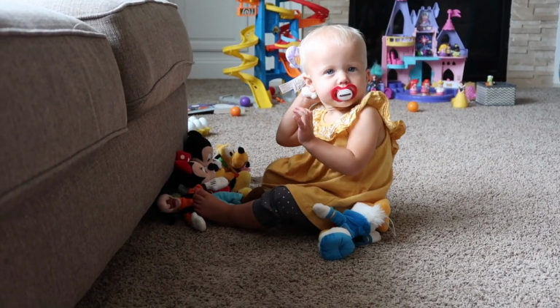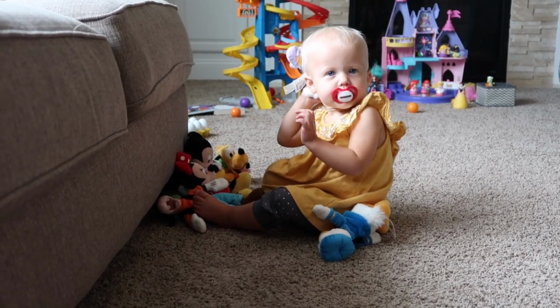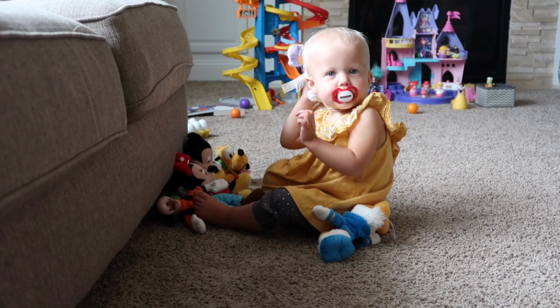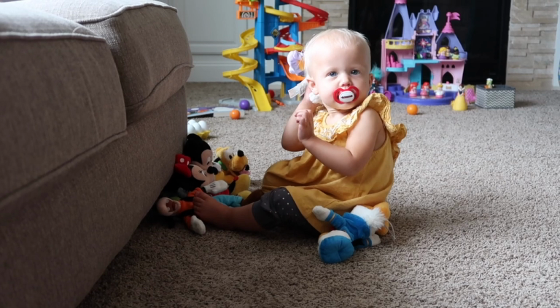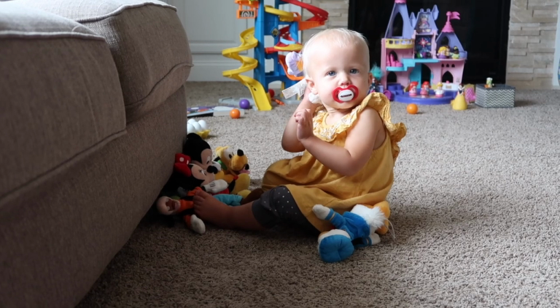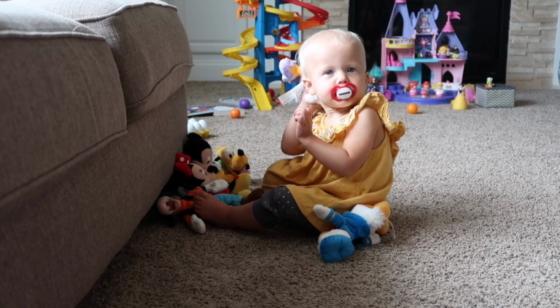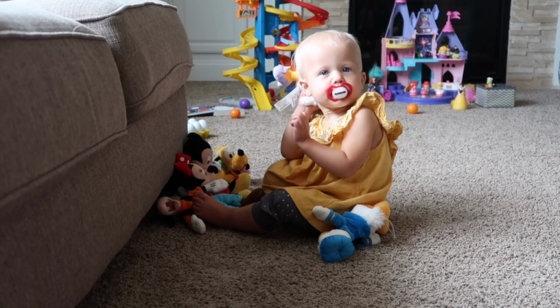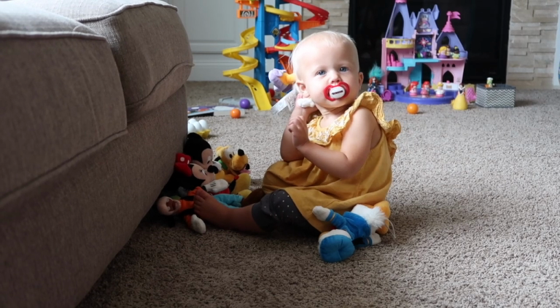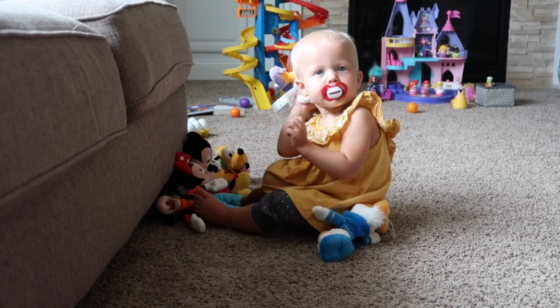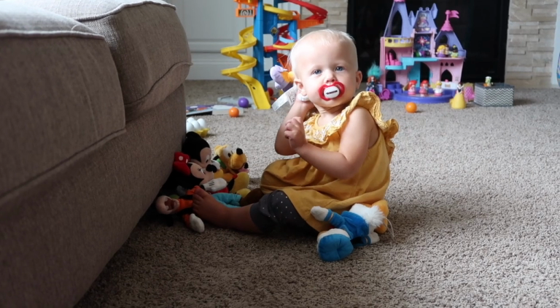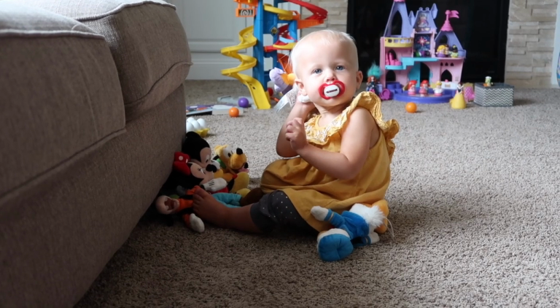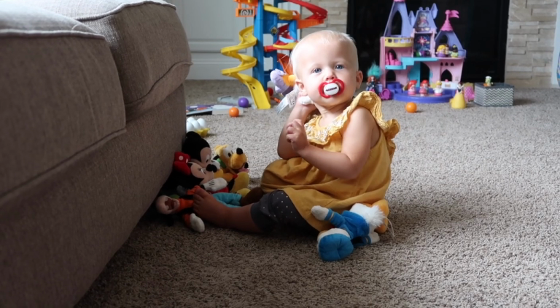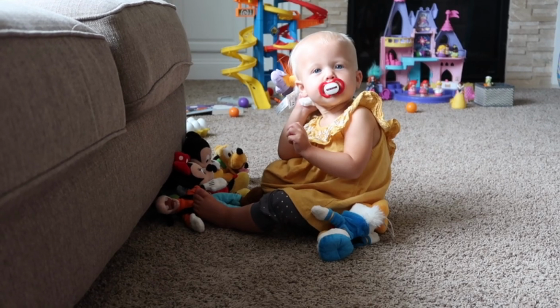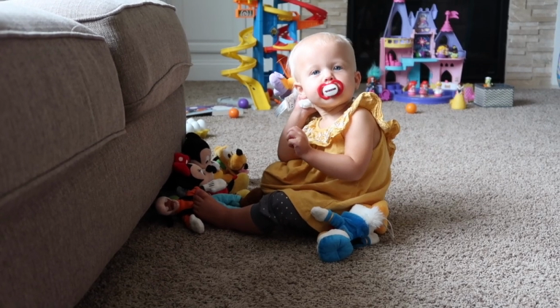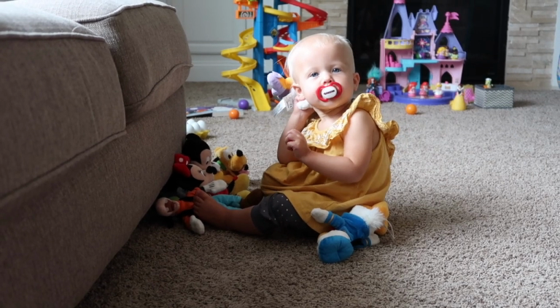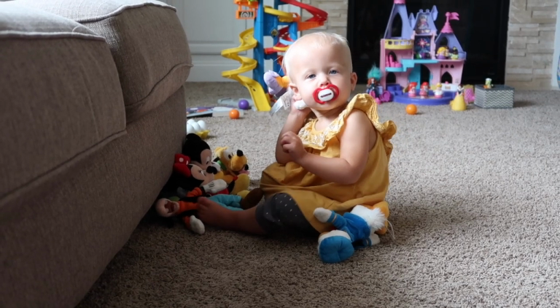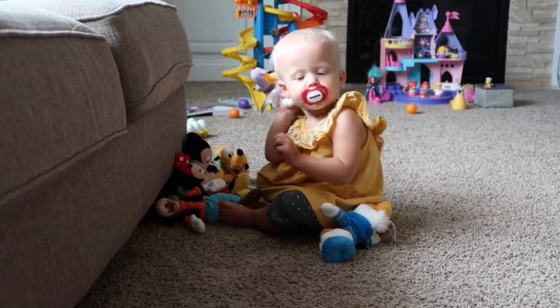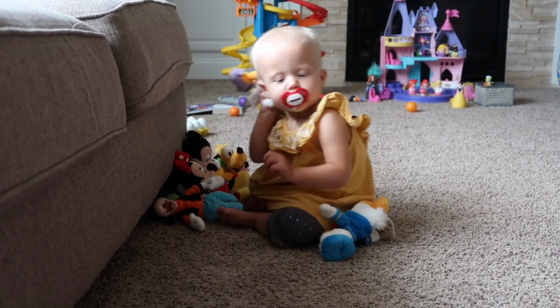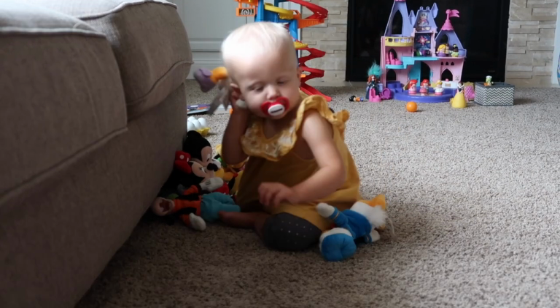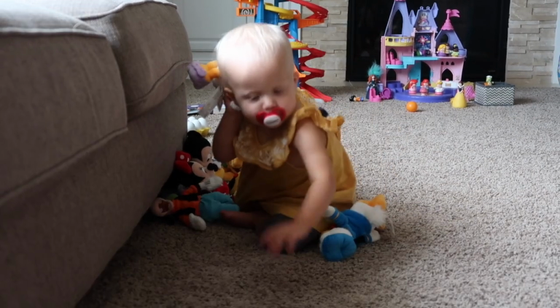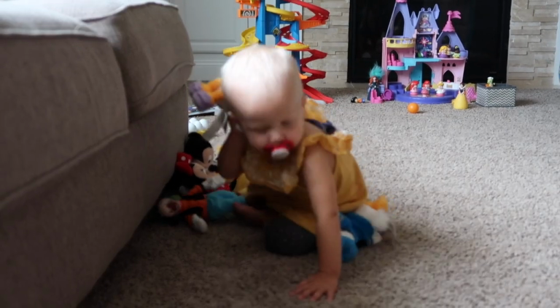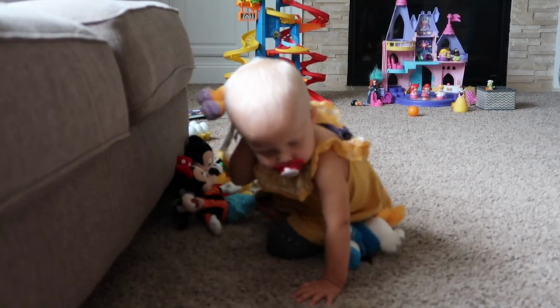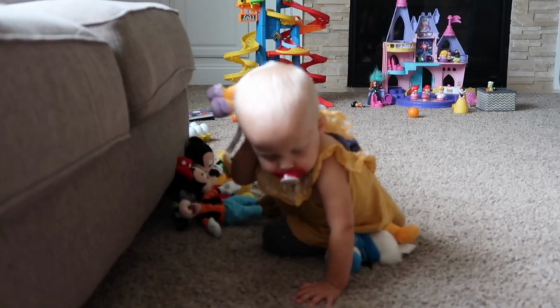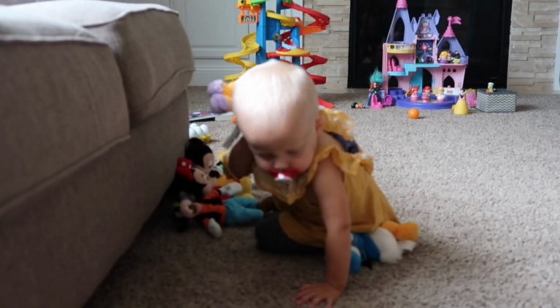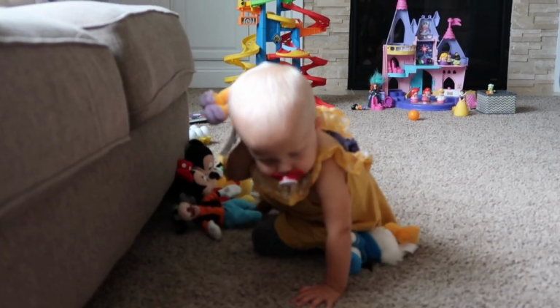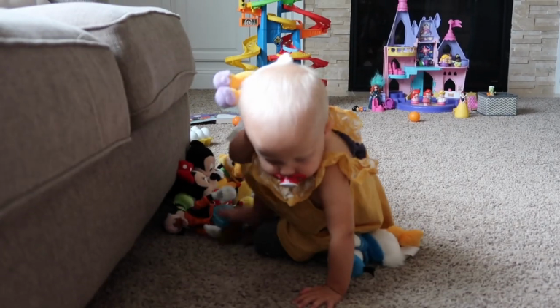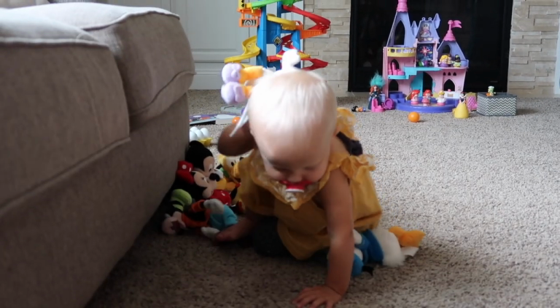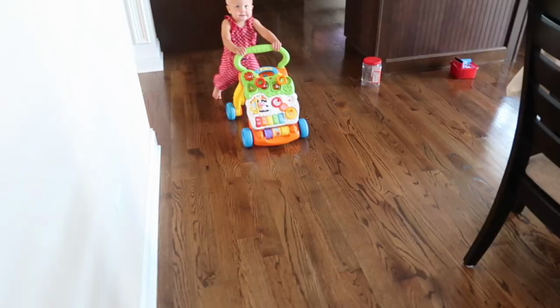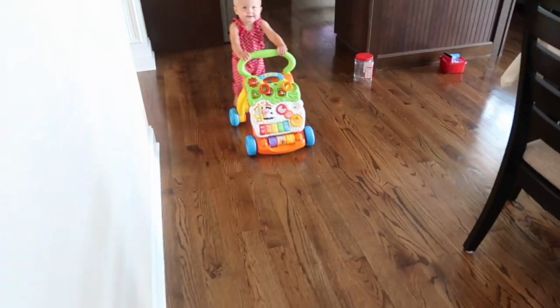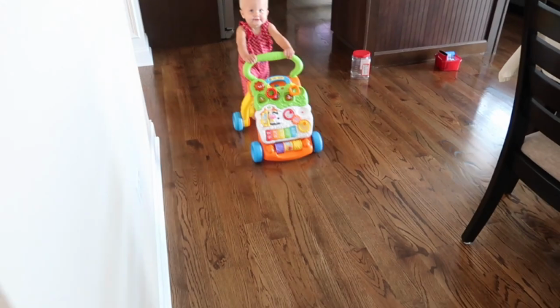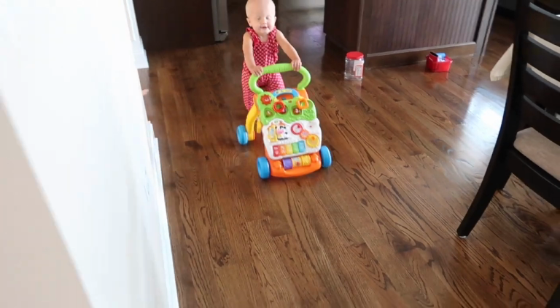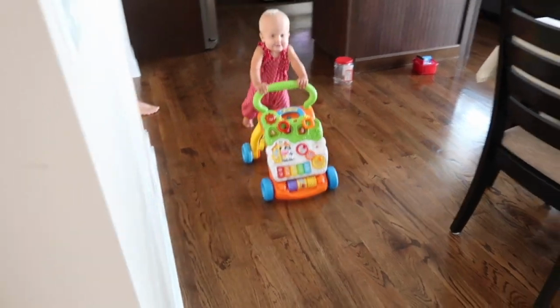On a fussy day like today, she finds comfort in these little plush dolls — they're not so big, and as you can see, she loves giving hugs.